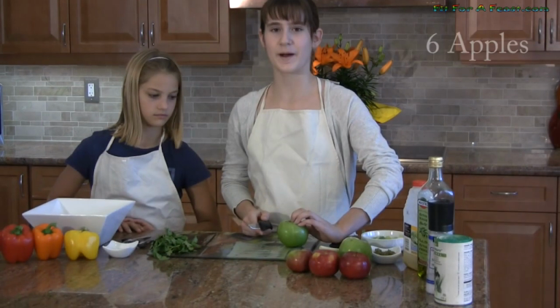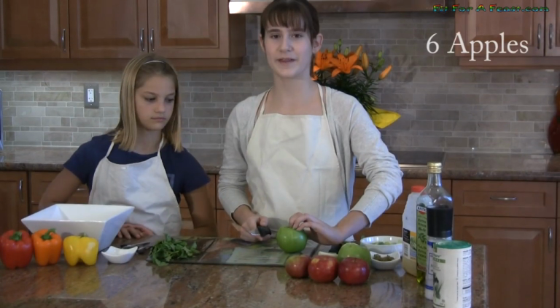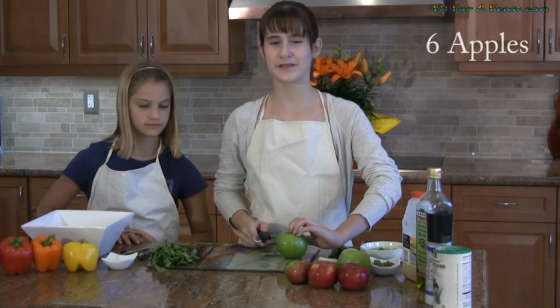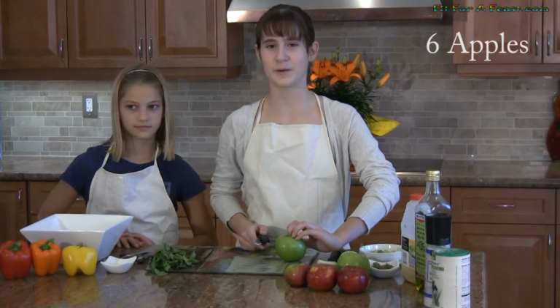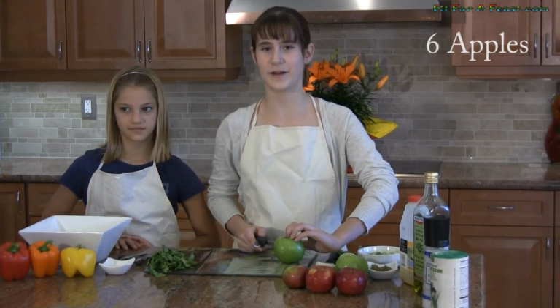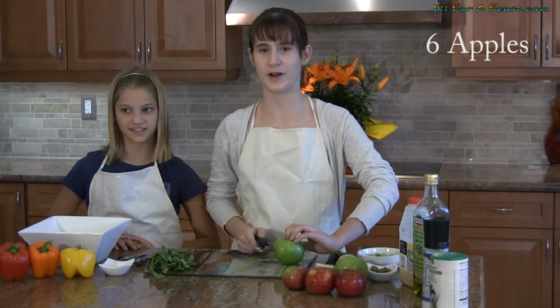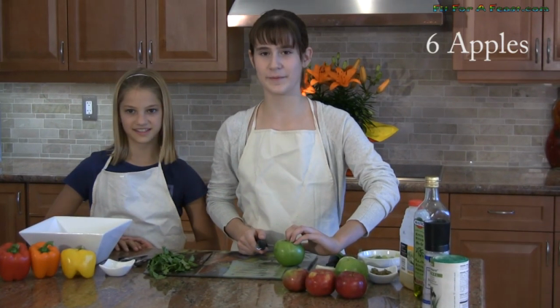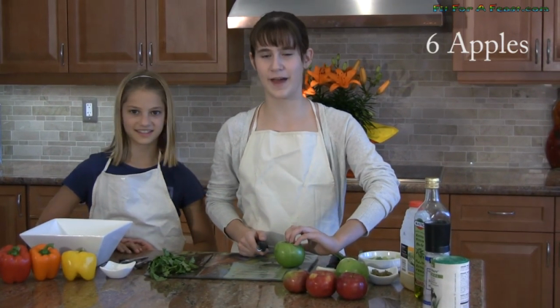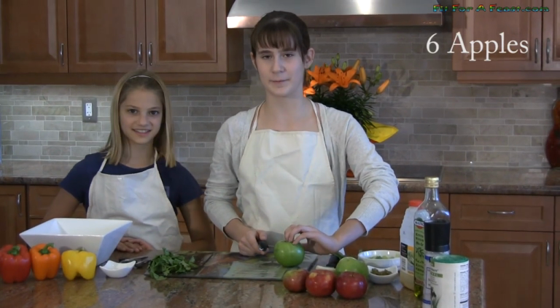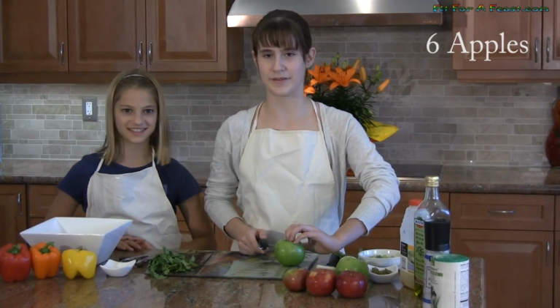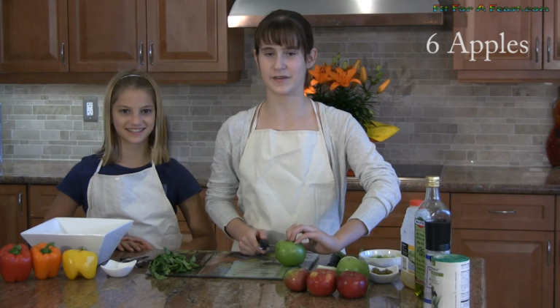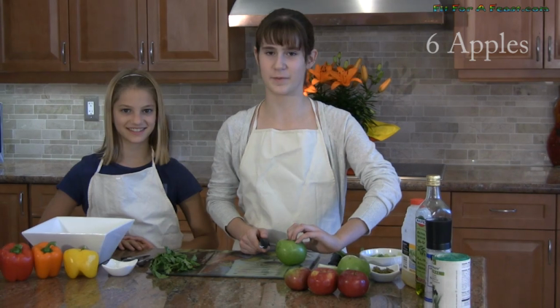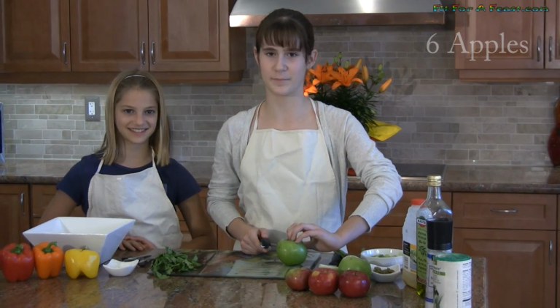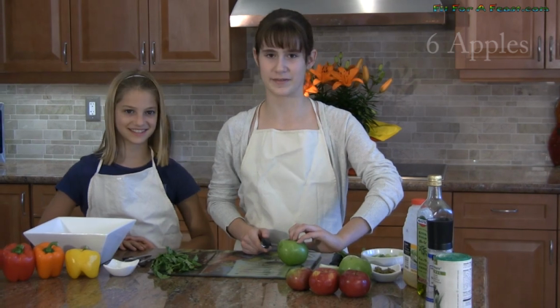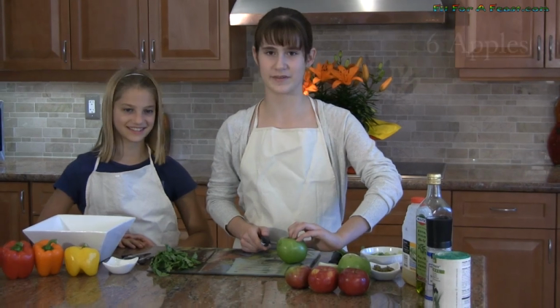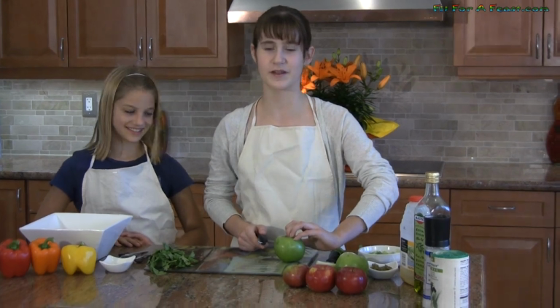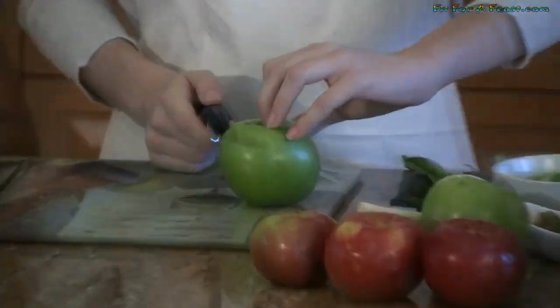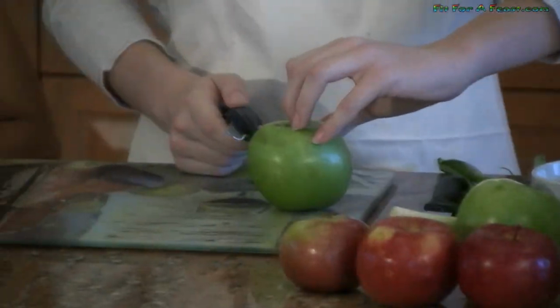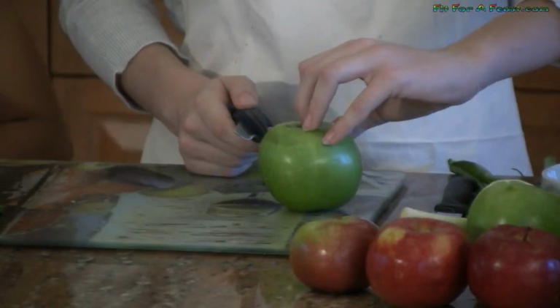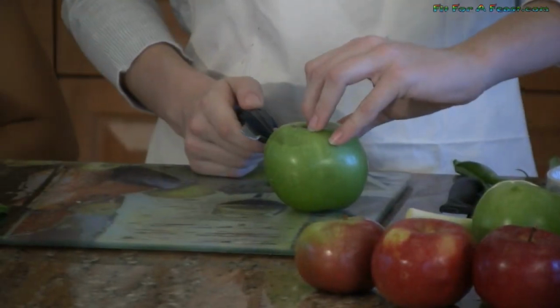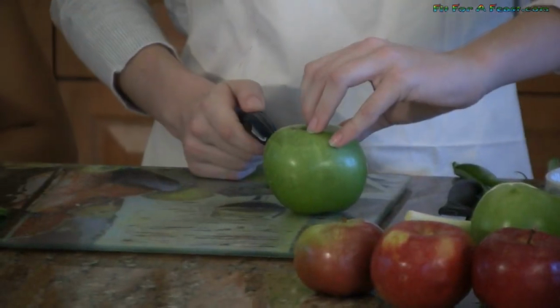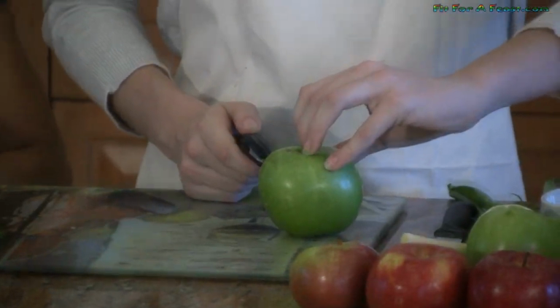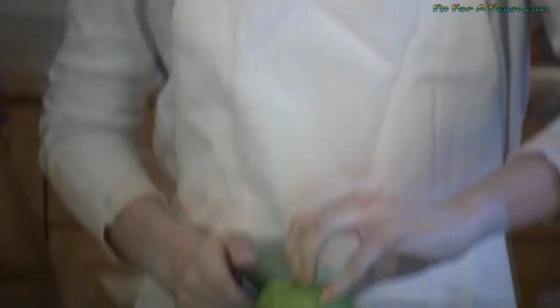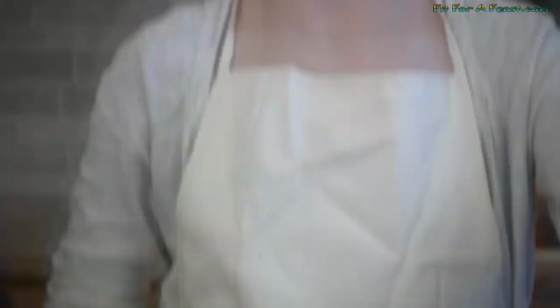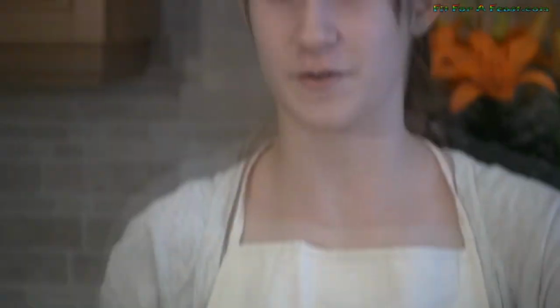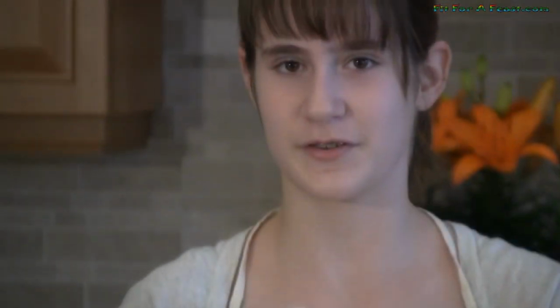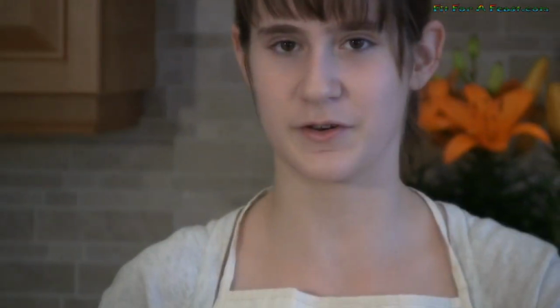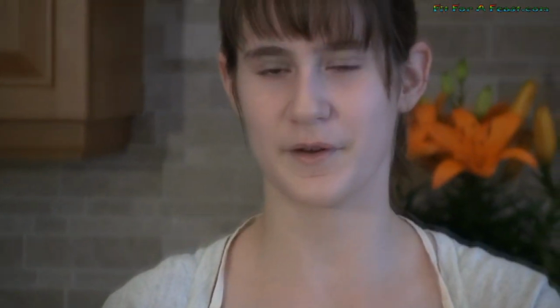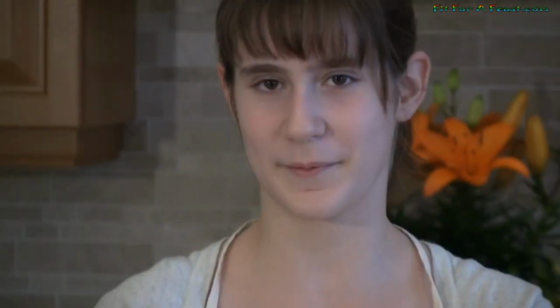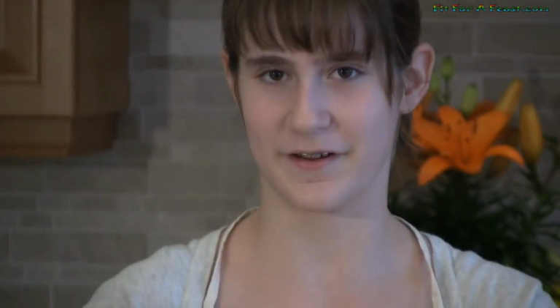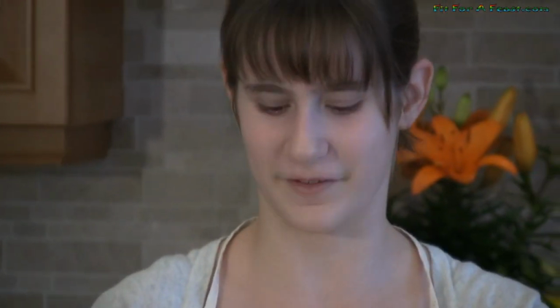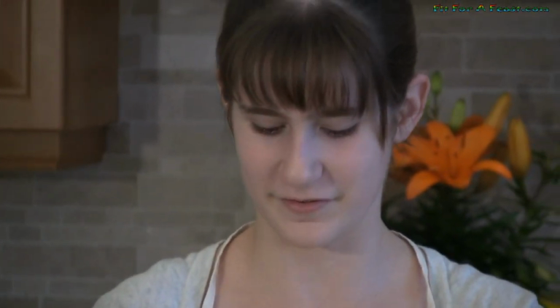So I'm going to start by chopping the apples into small pieces. Remember the knife safety video so you know where to put your fingers.